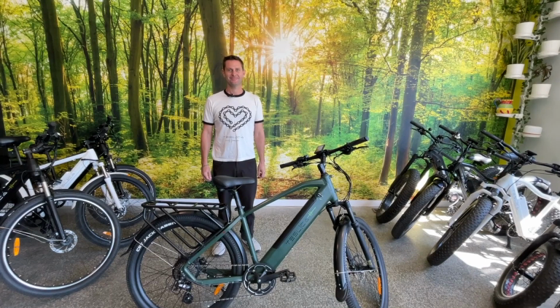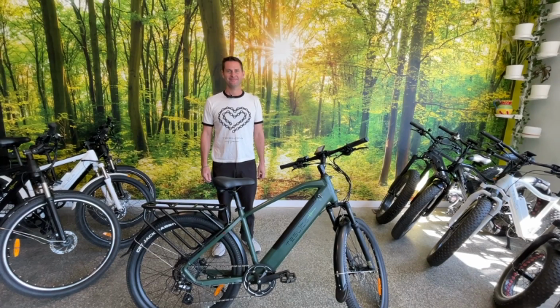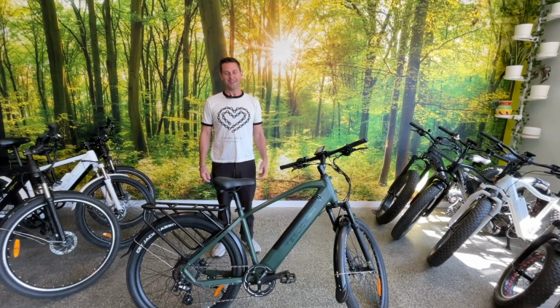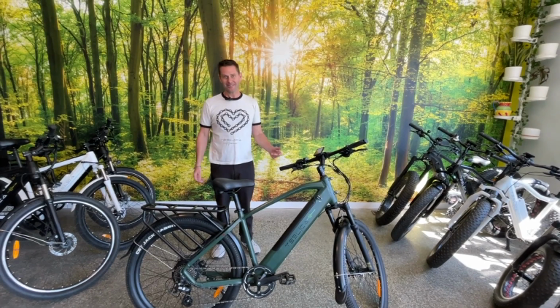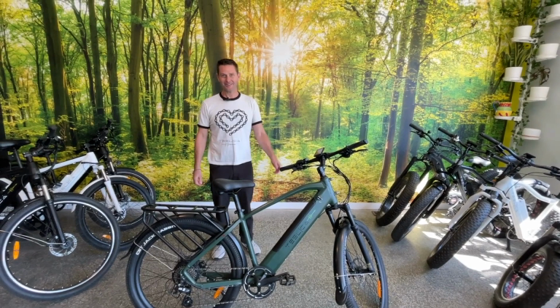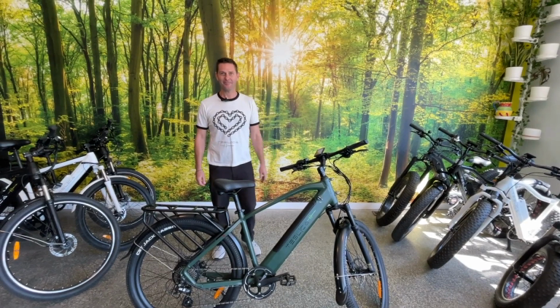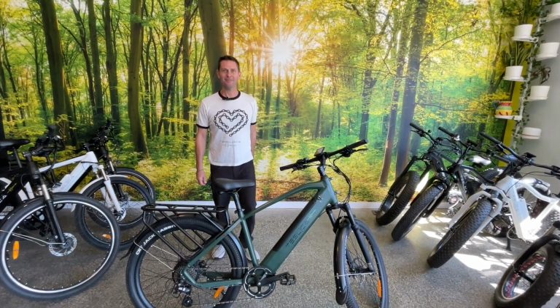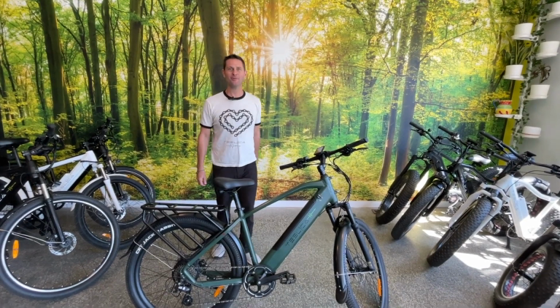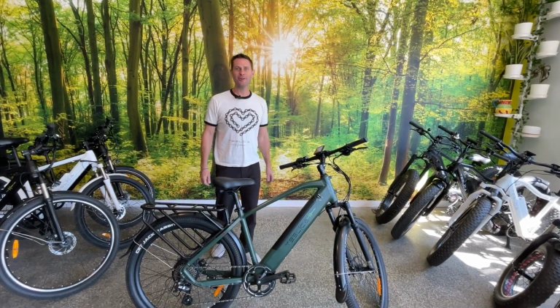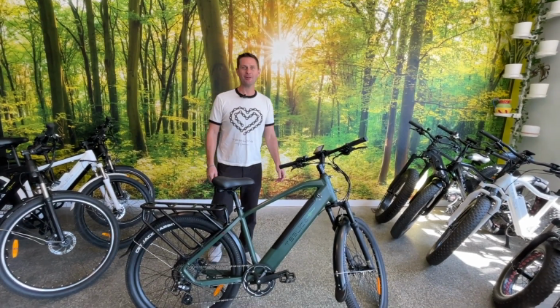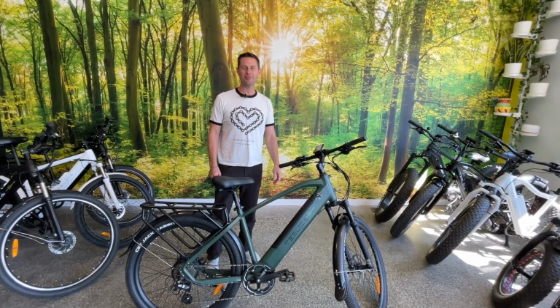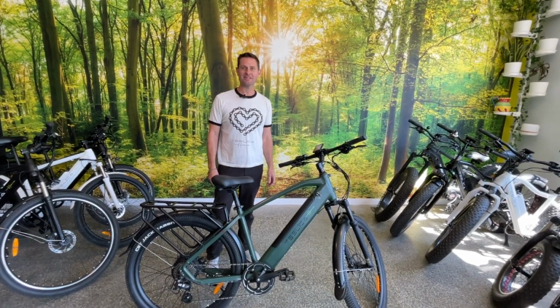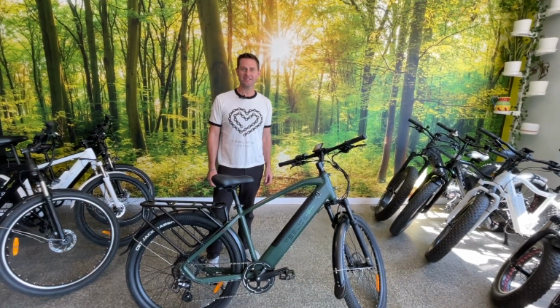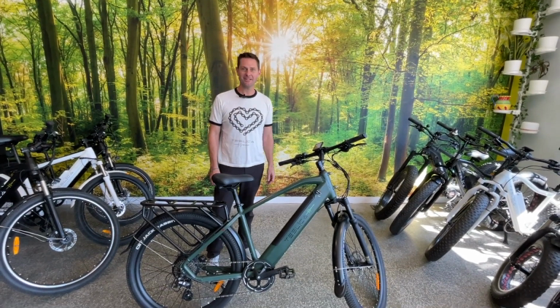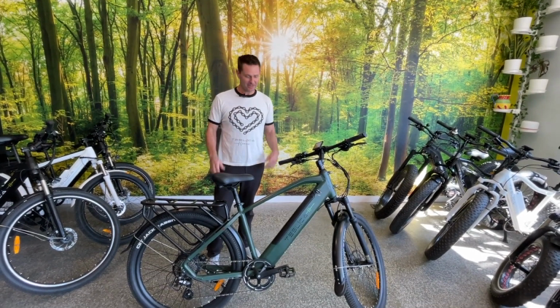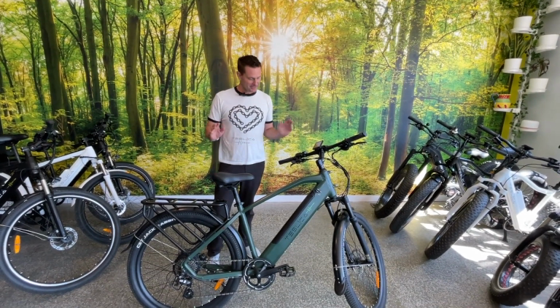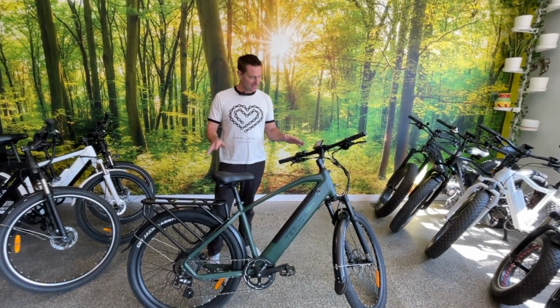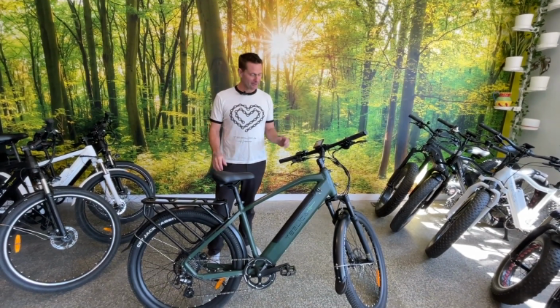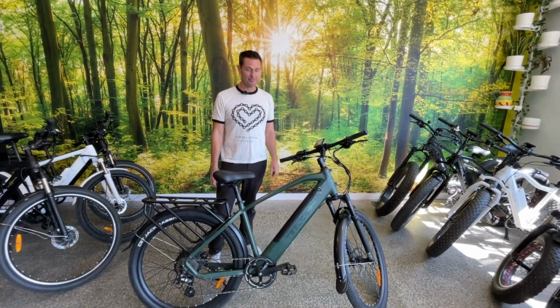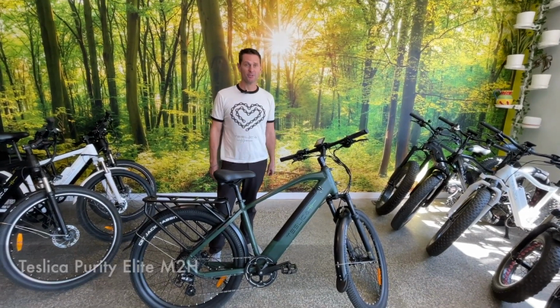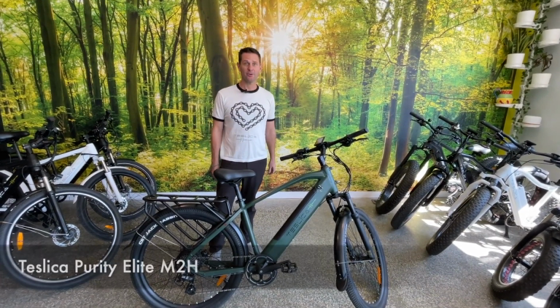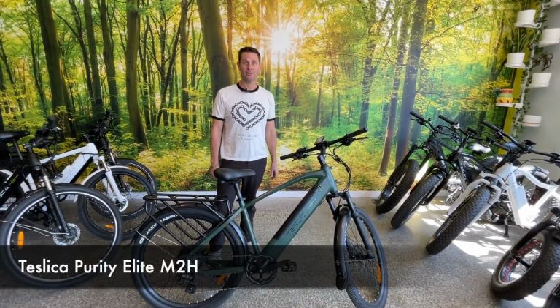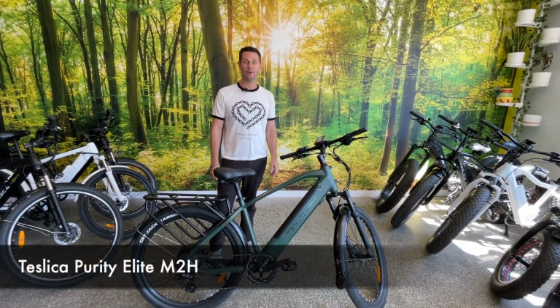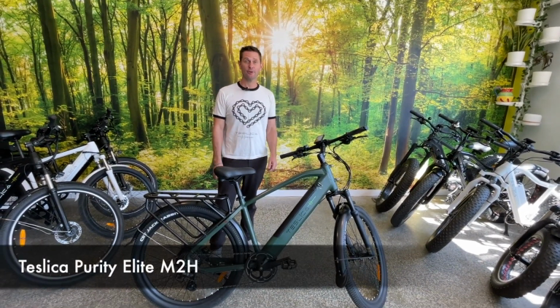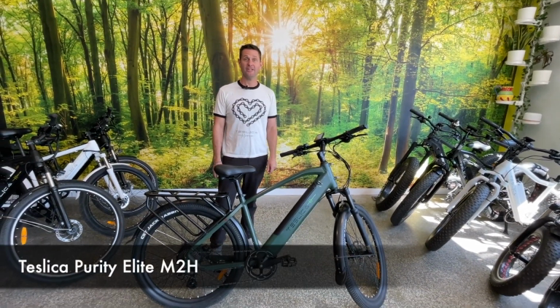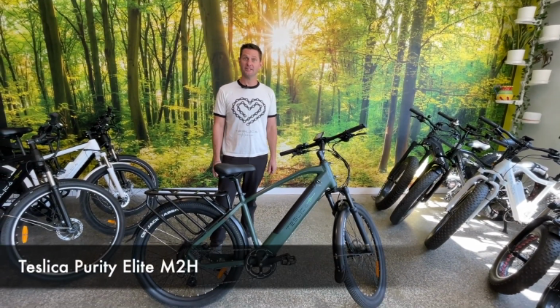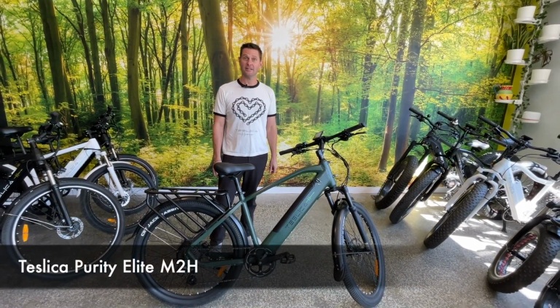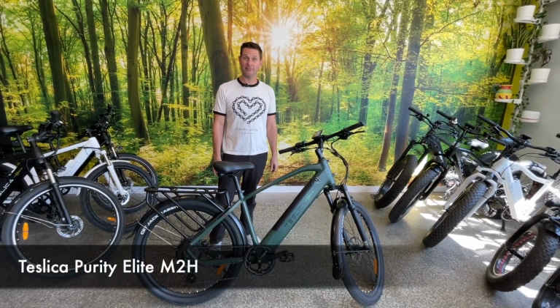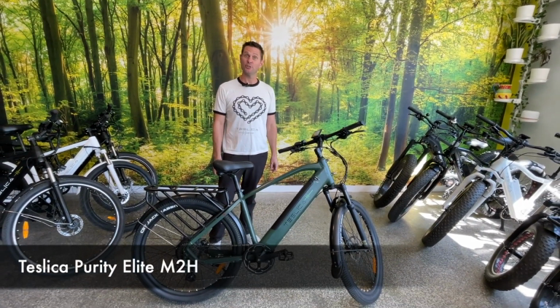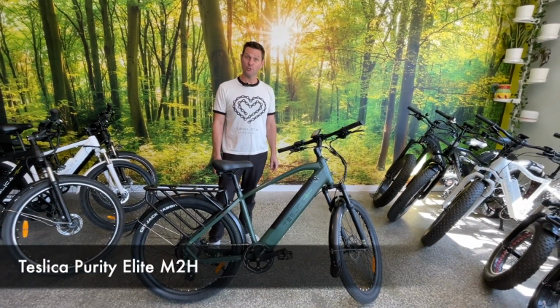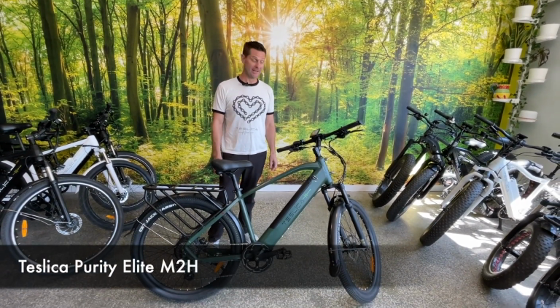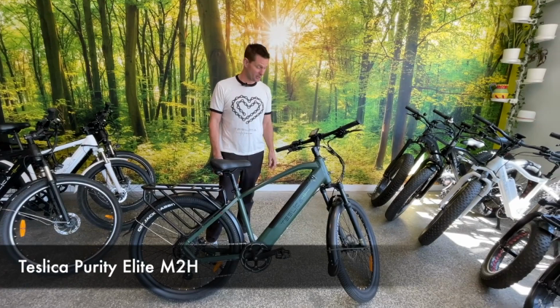Hi there, my name is Corey, welcome to Teslica. Today I'm going to be showing you the Purity M2H.